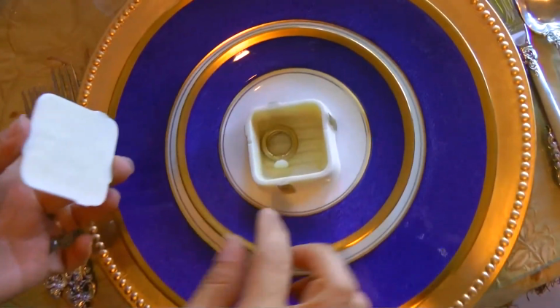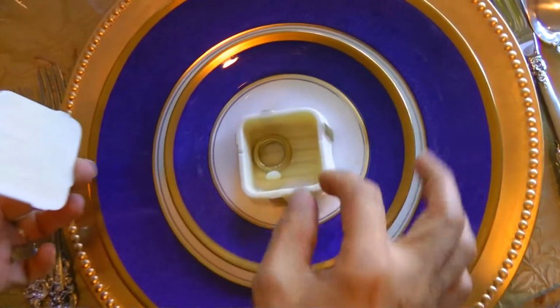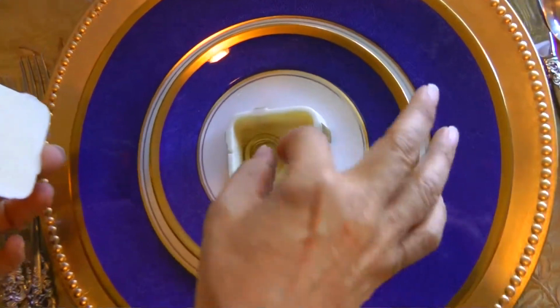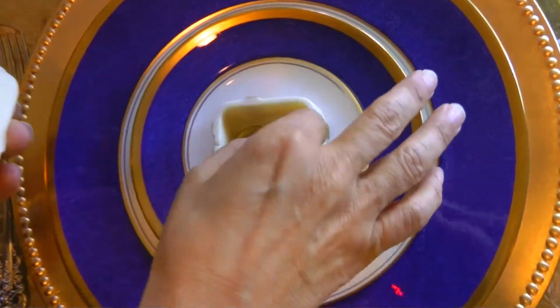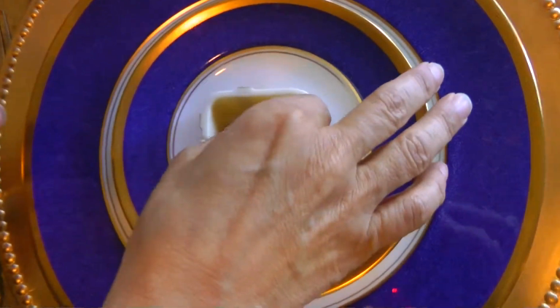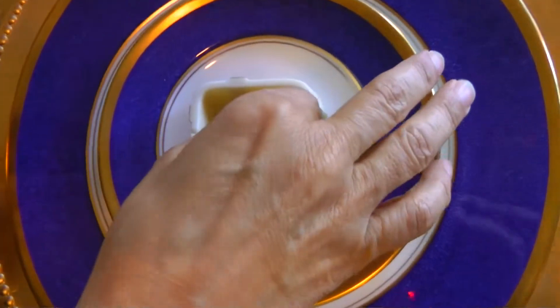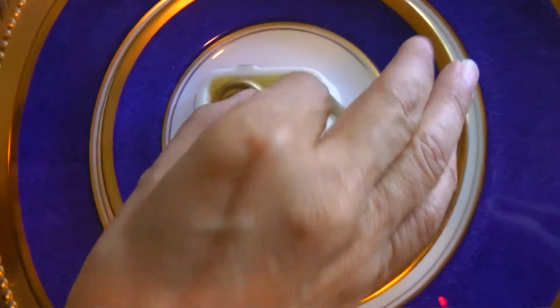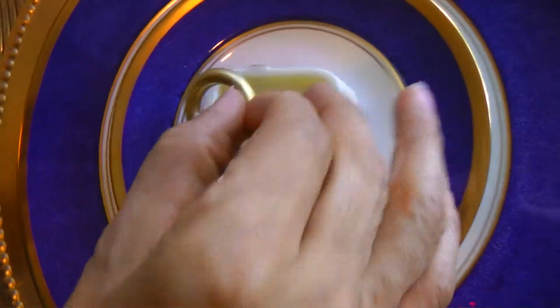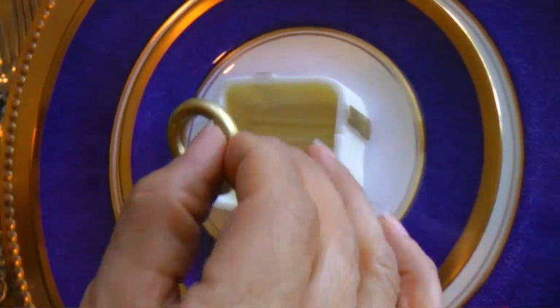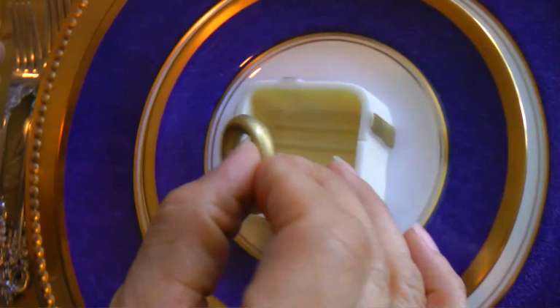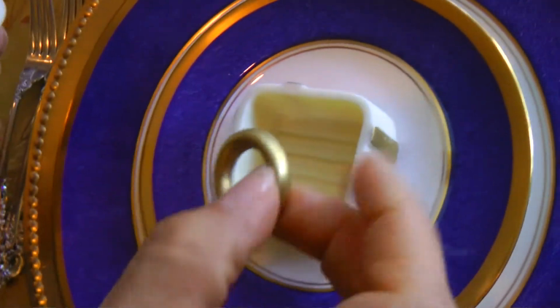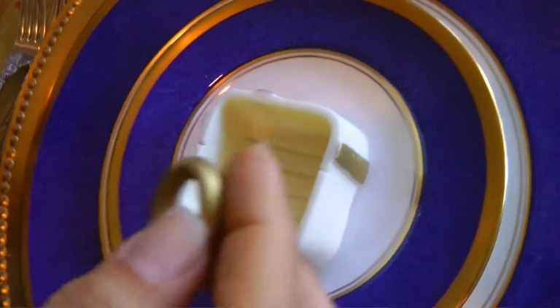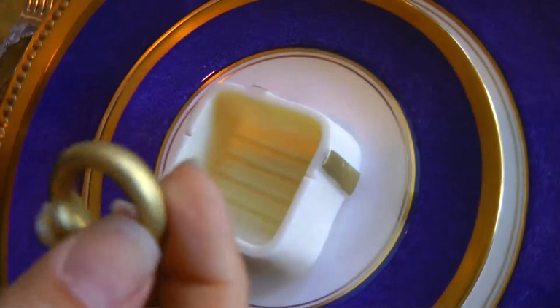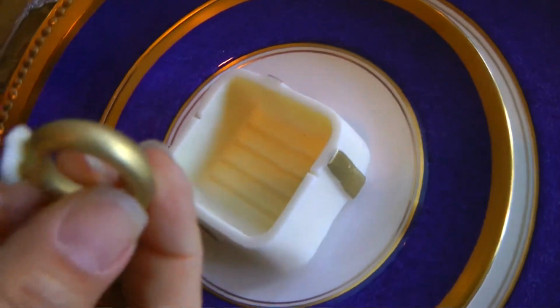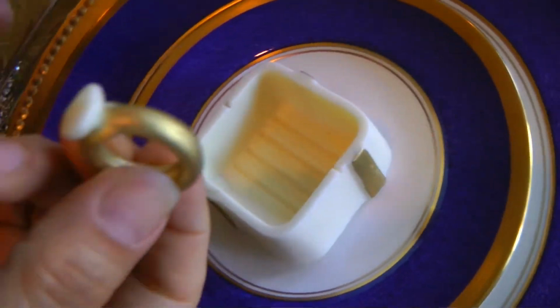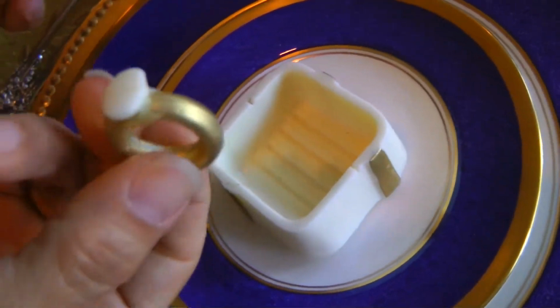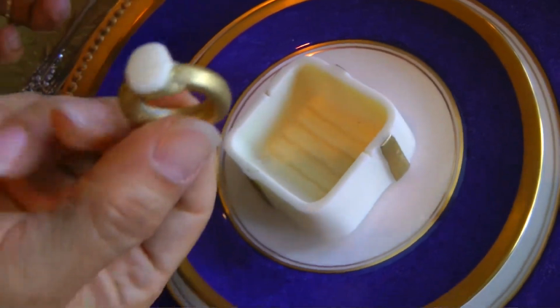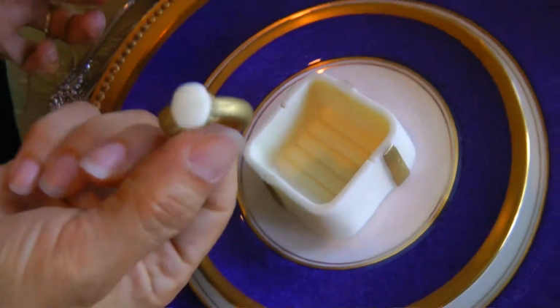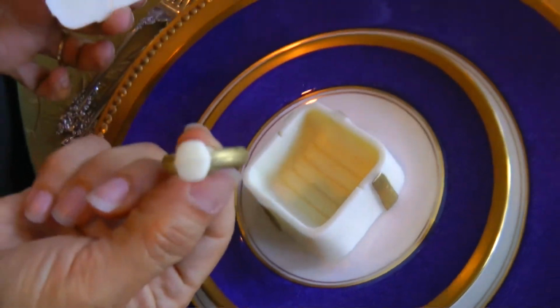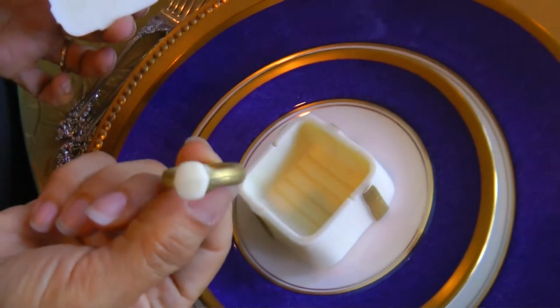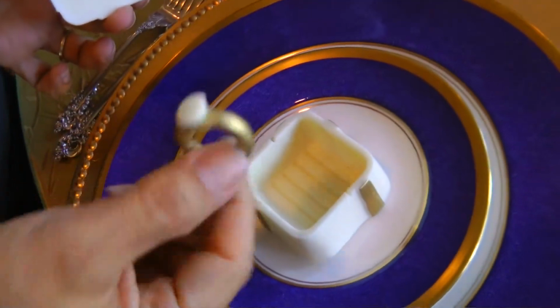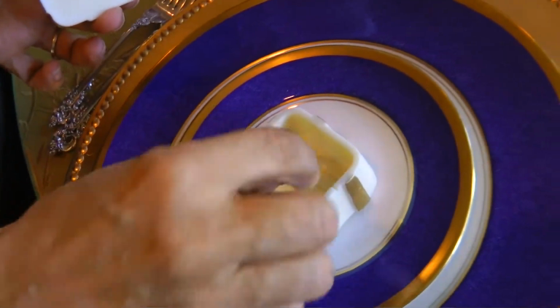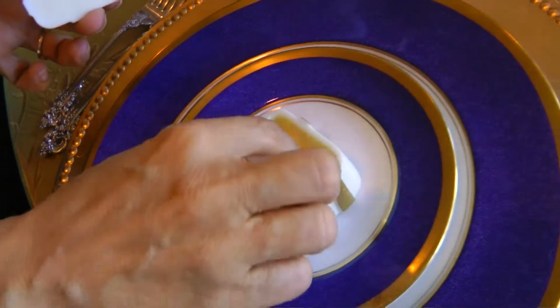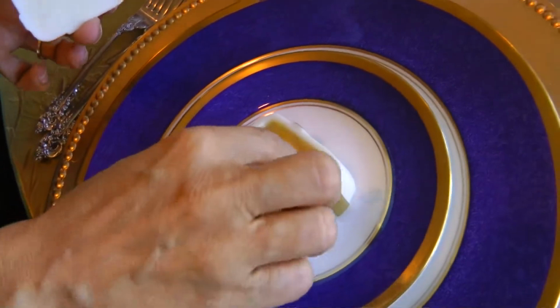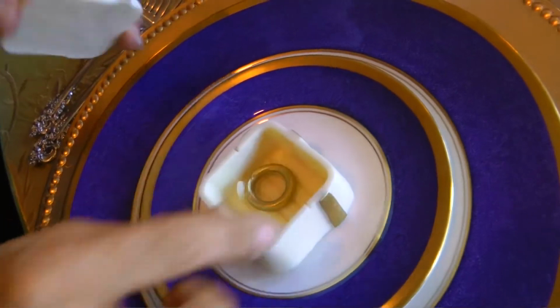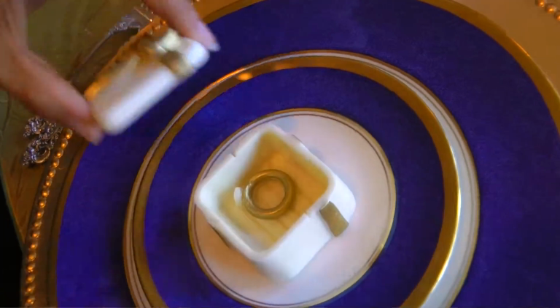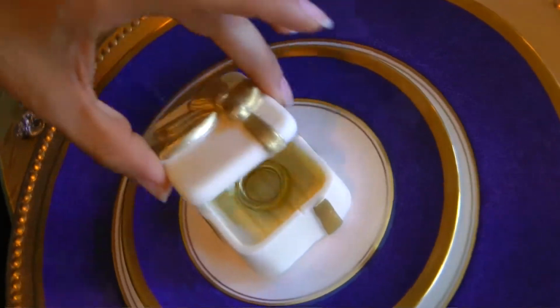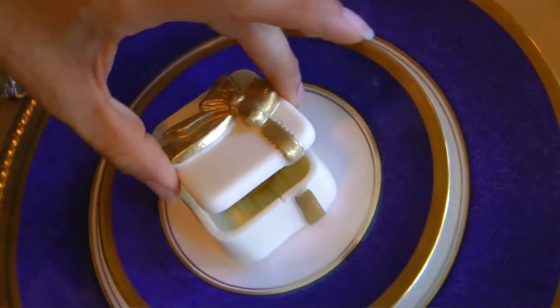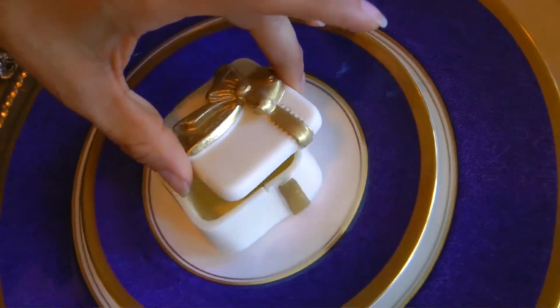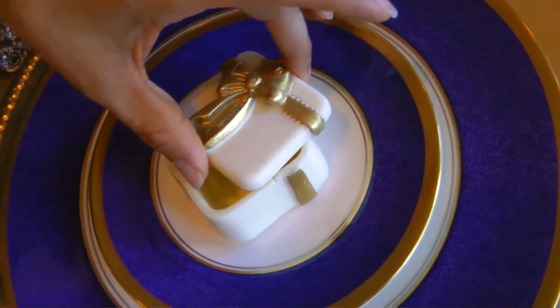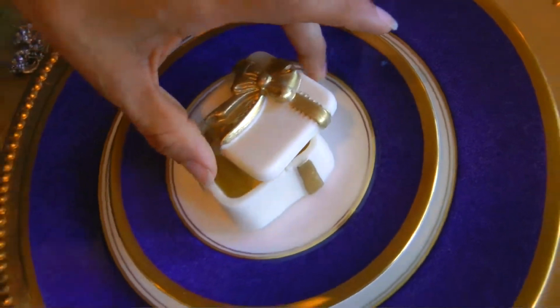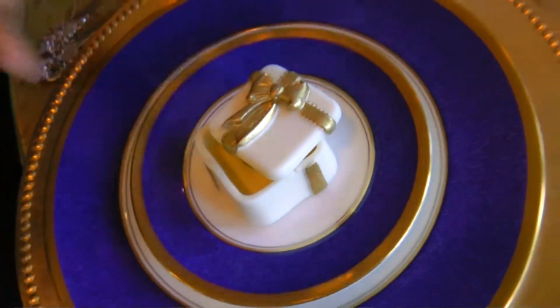Here is a little funny thing — they made a ring made out of chocolate too. Yummy! I better not eat it.